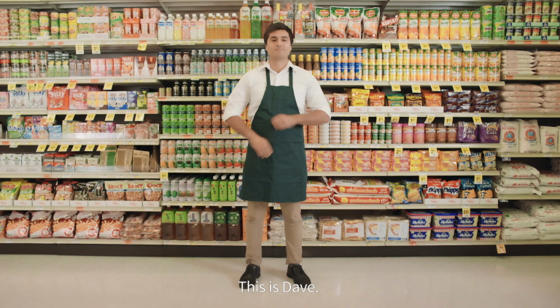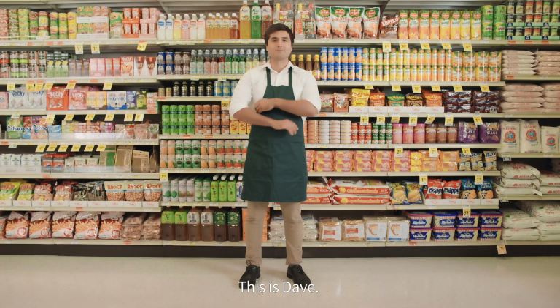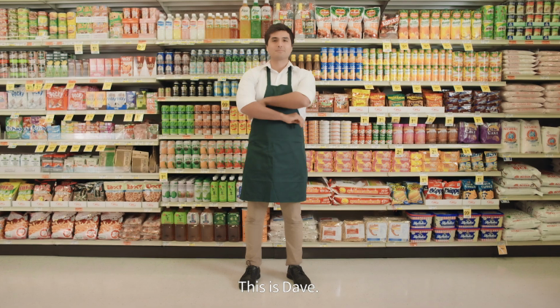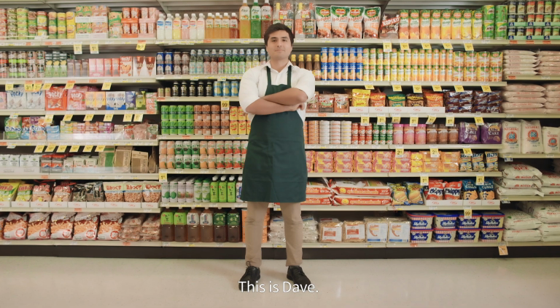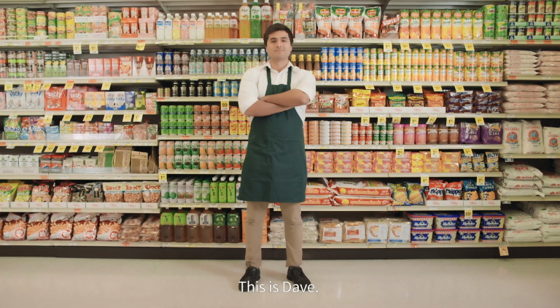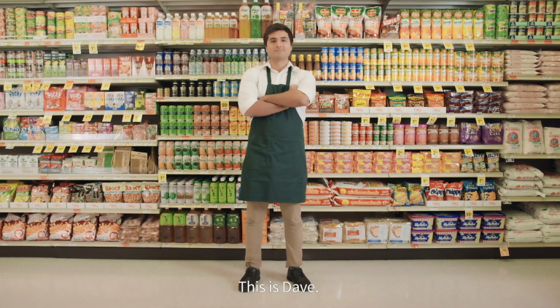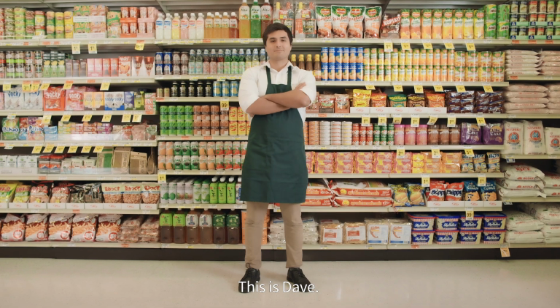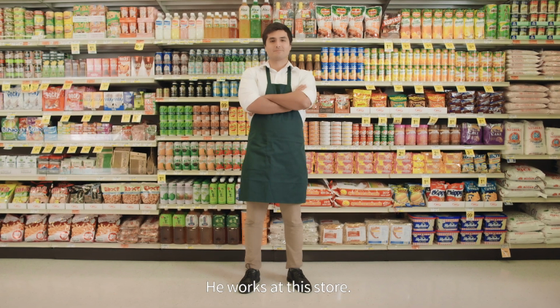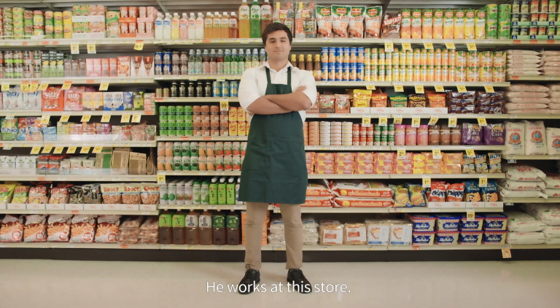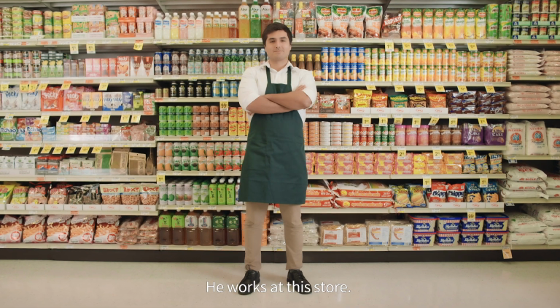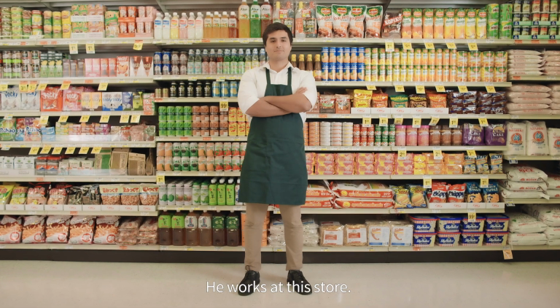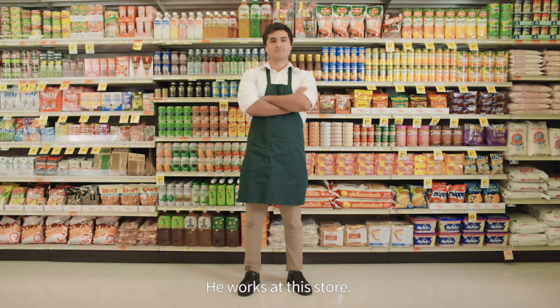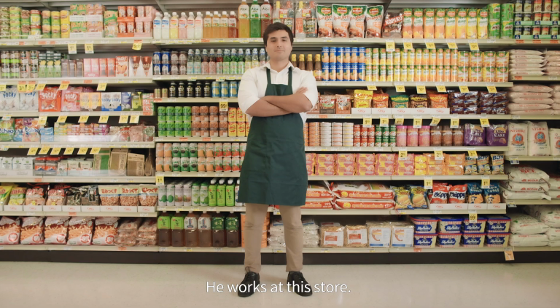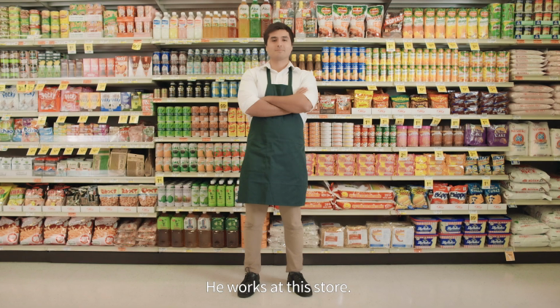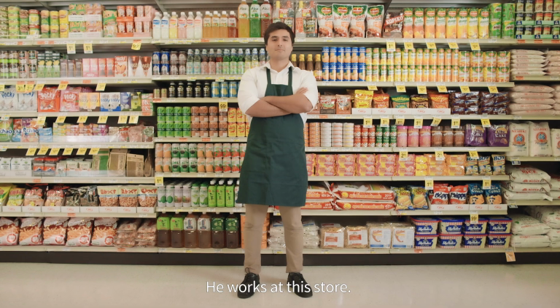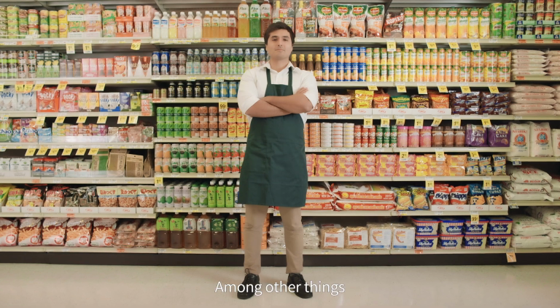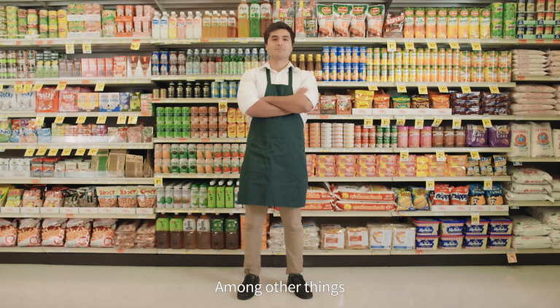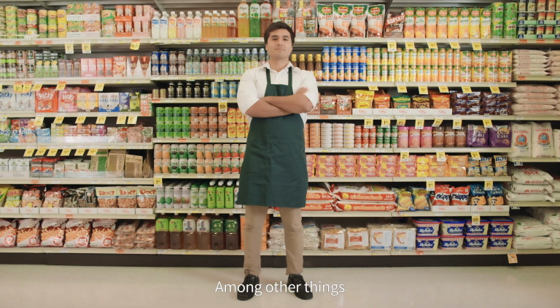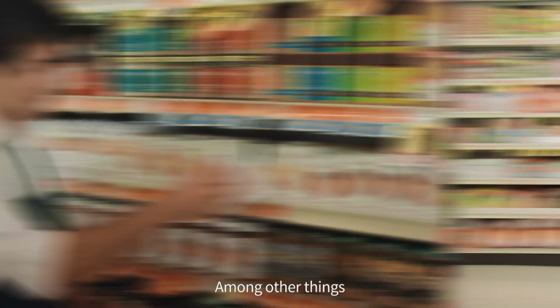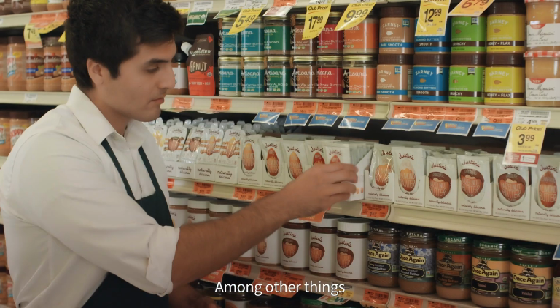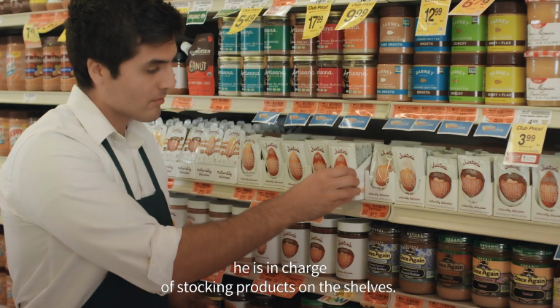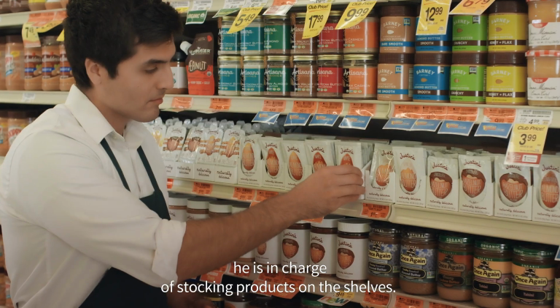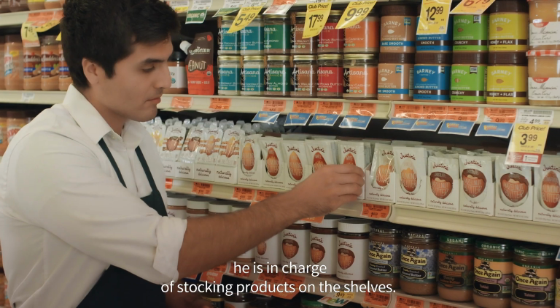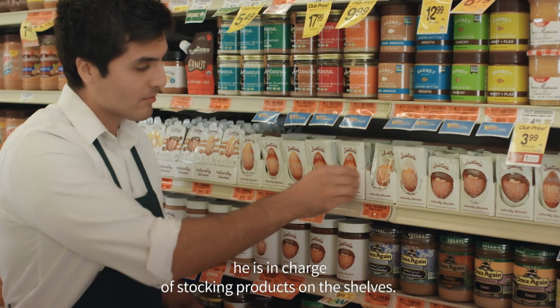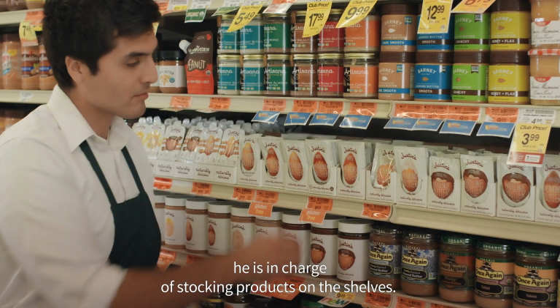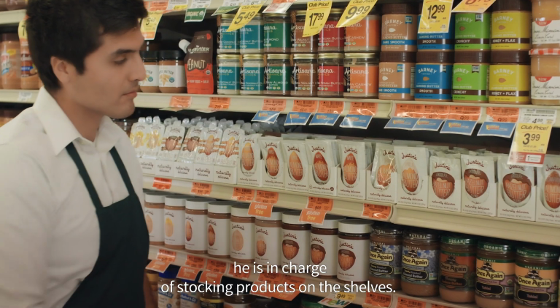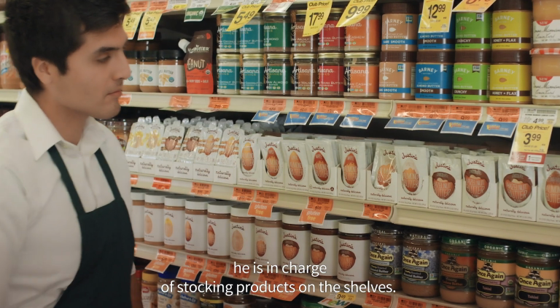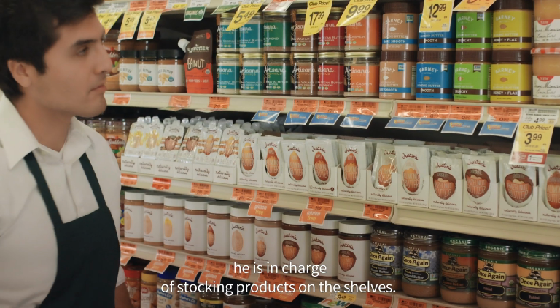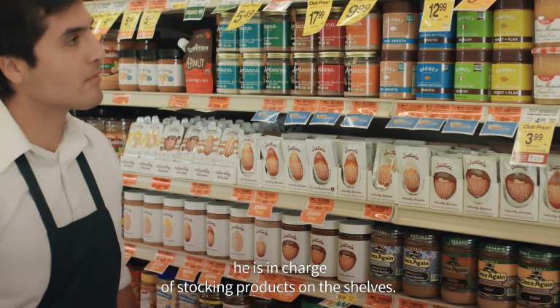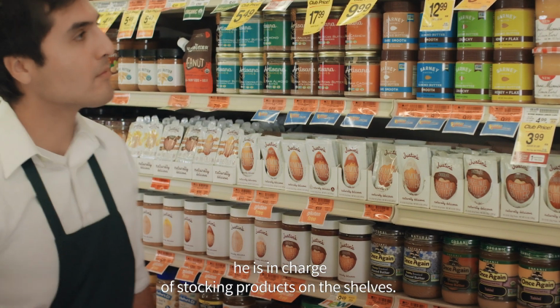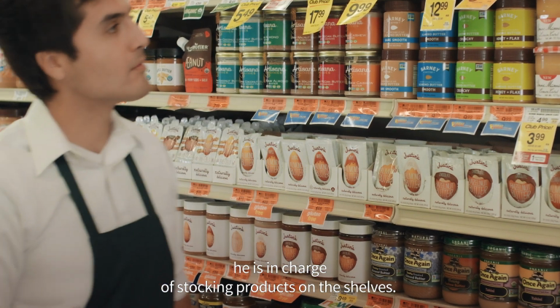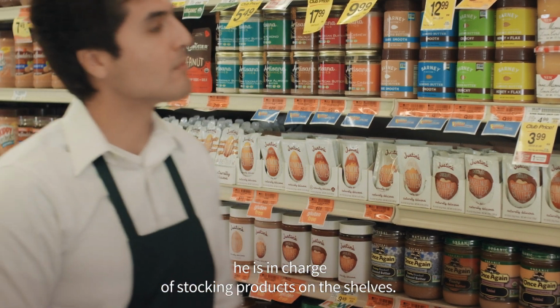This is Dave. He works at this store. Among other things, he's in charge of stocking products on the shelves.